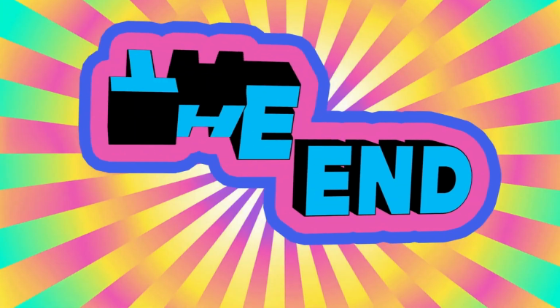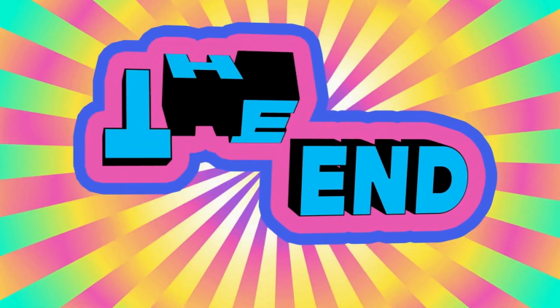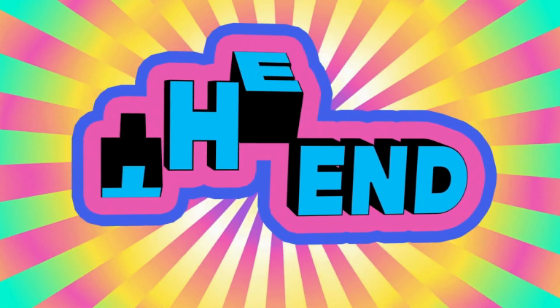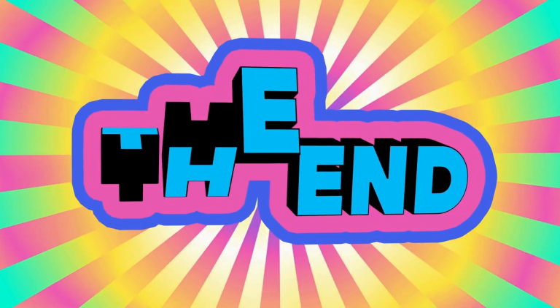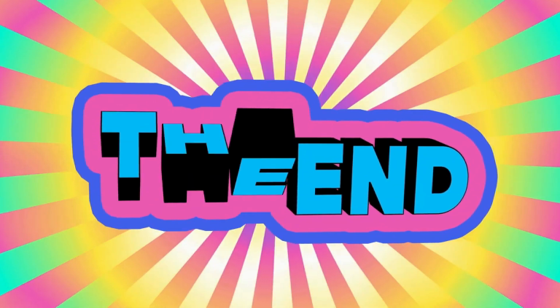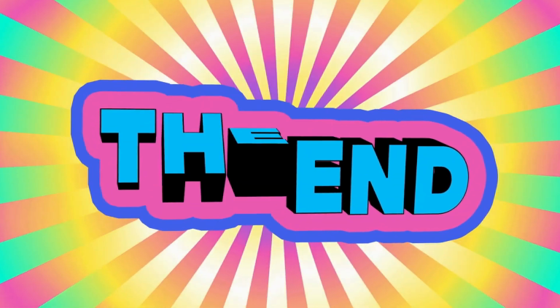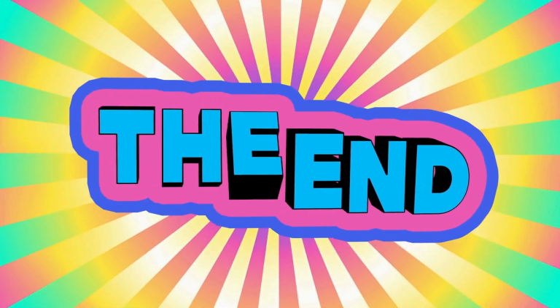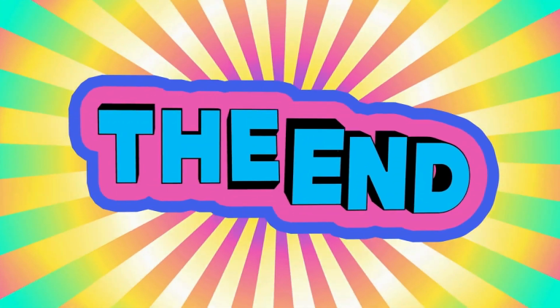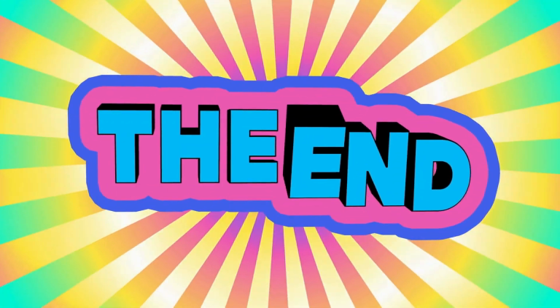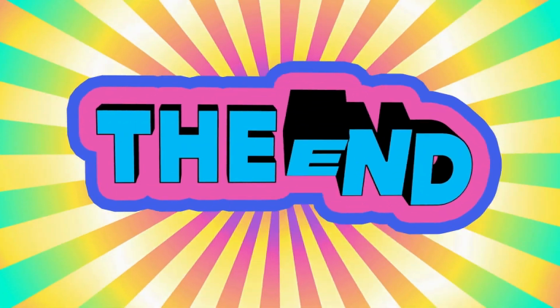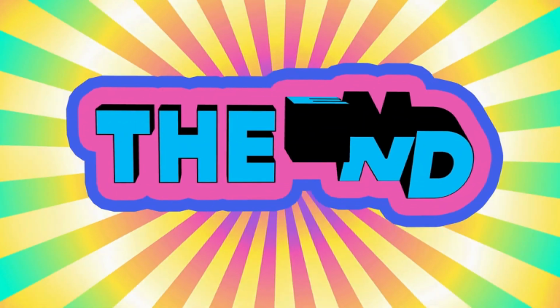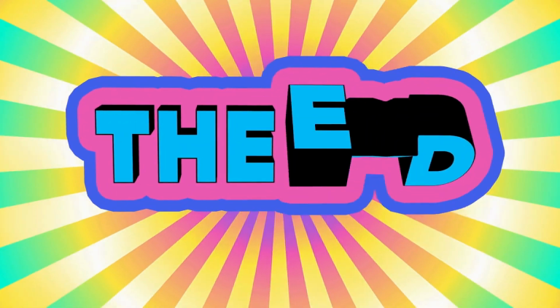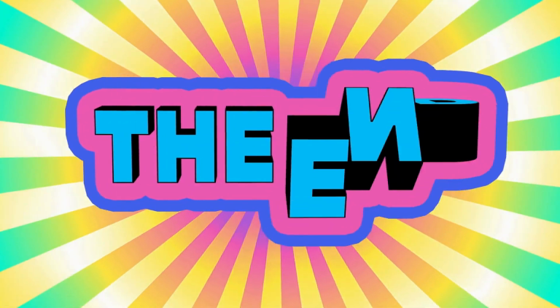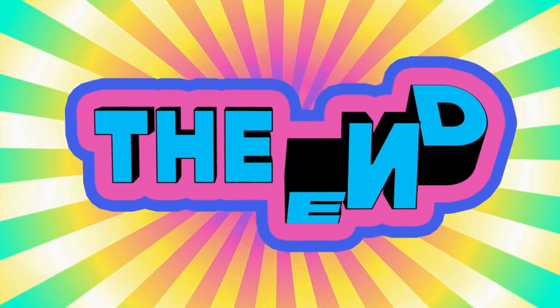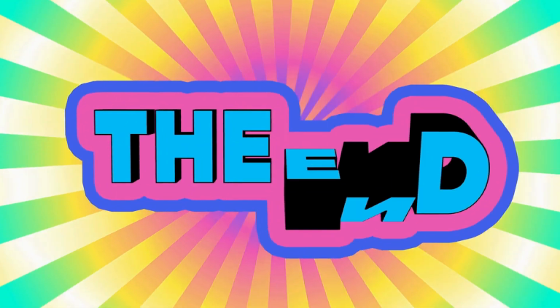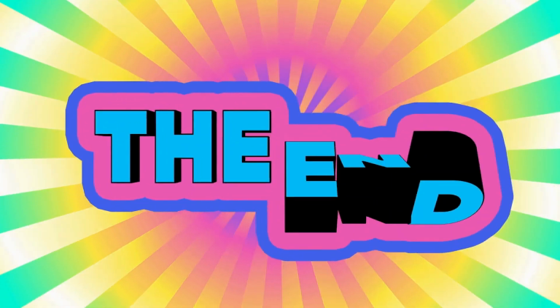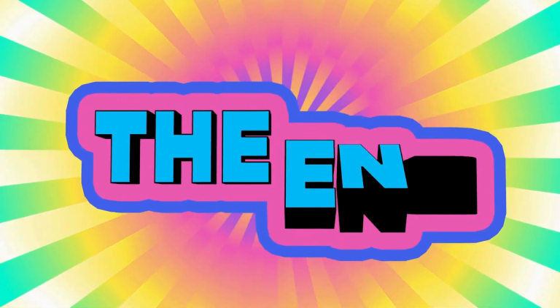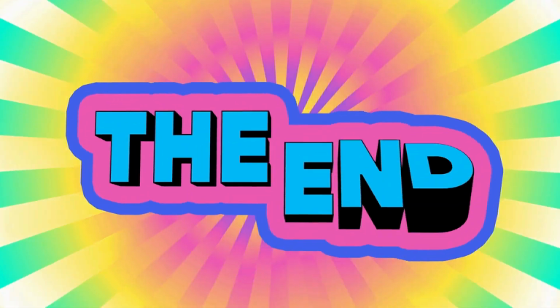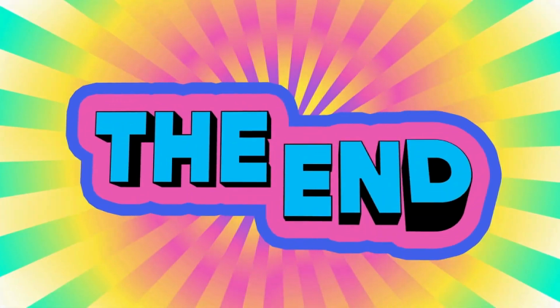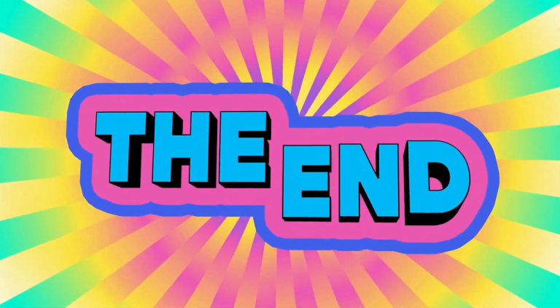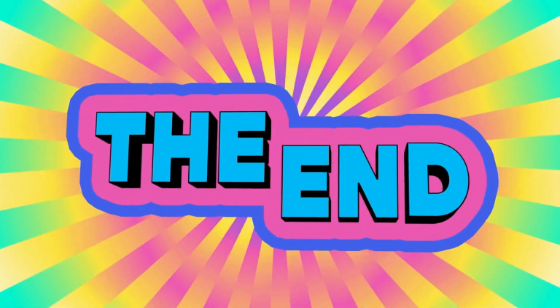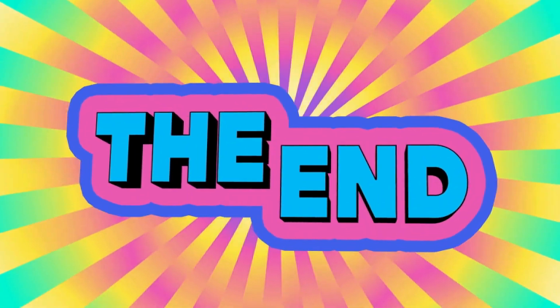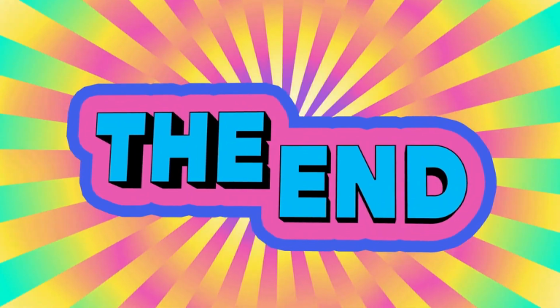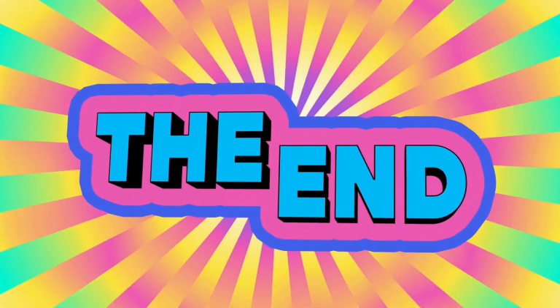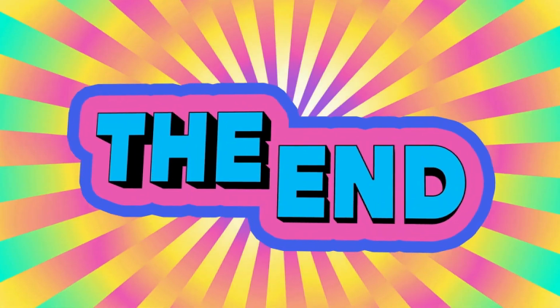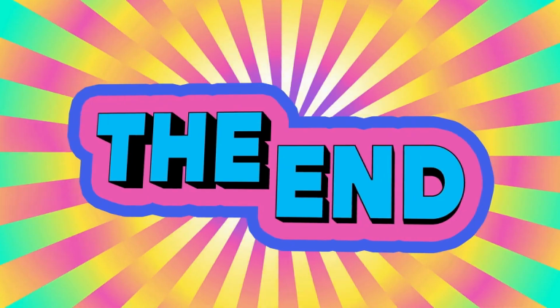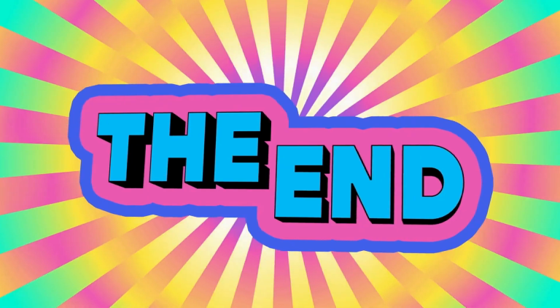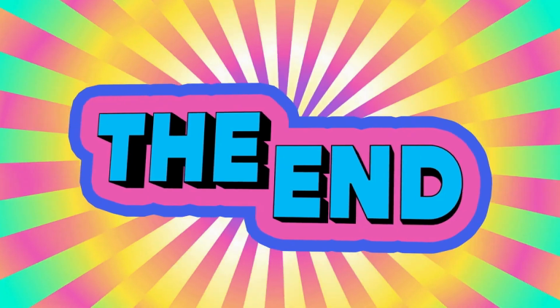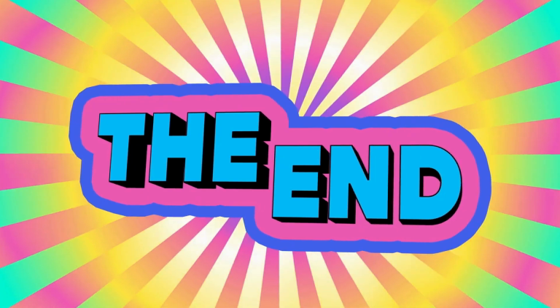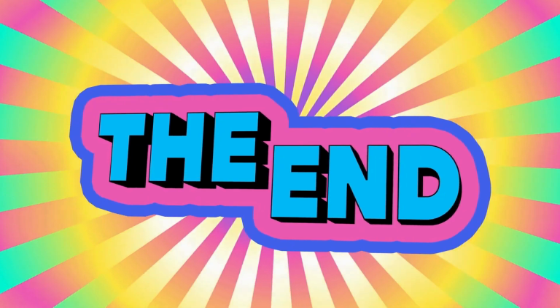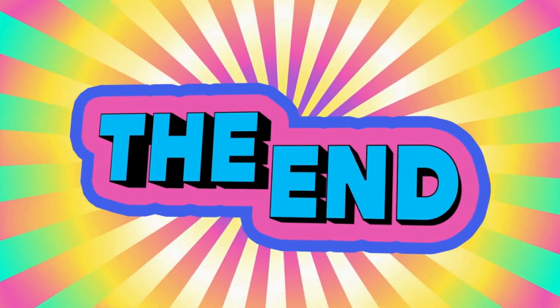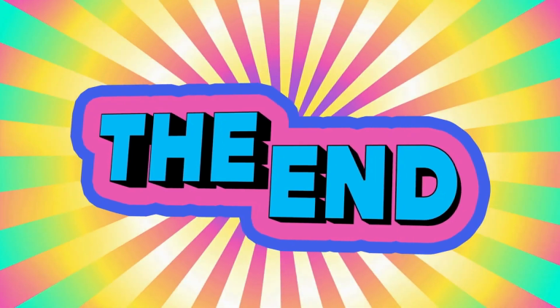That's the end of our video! Thank you very much for watching! See you in the next video!